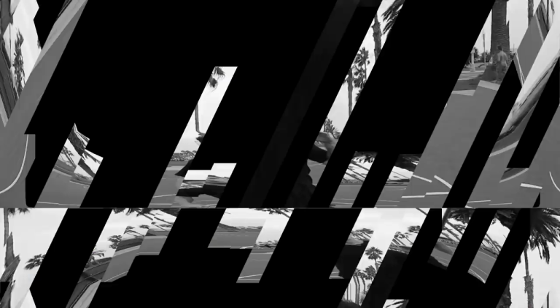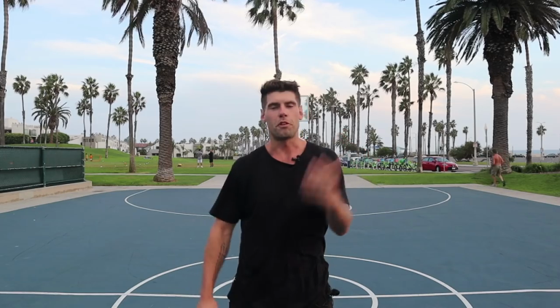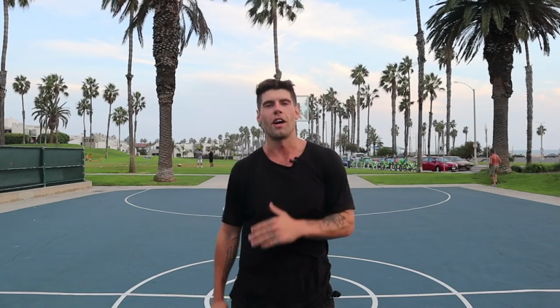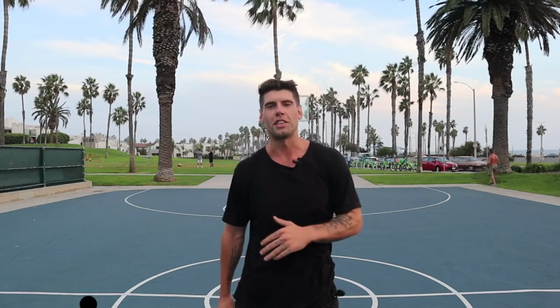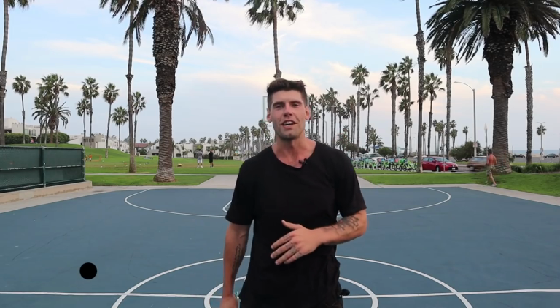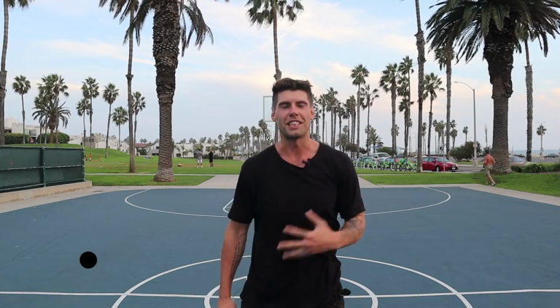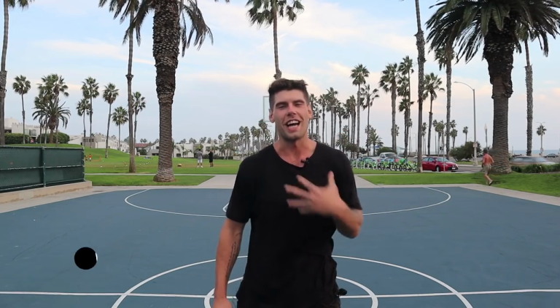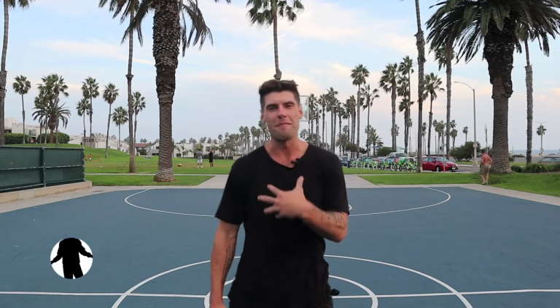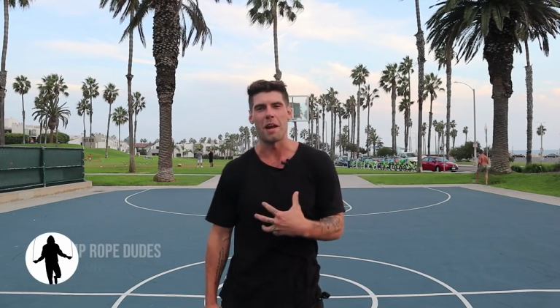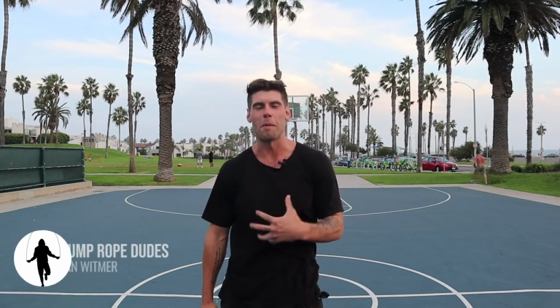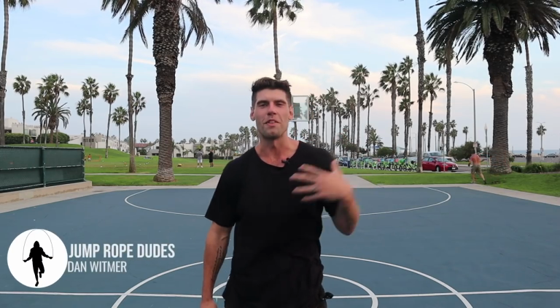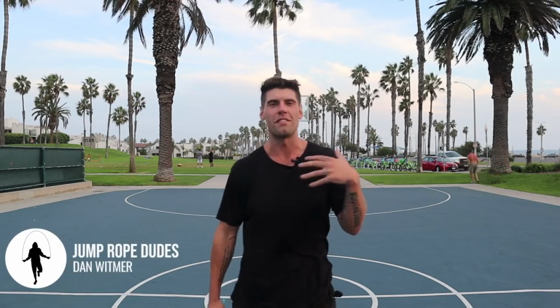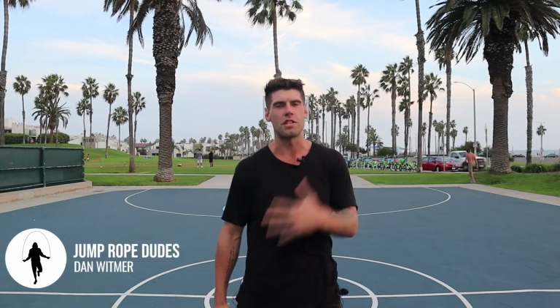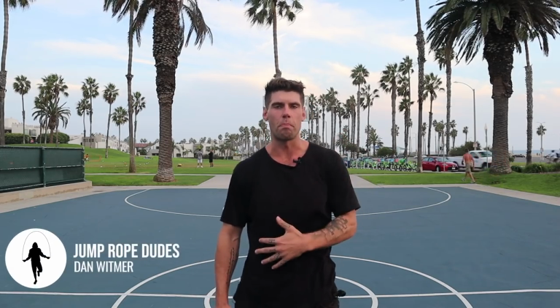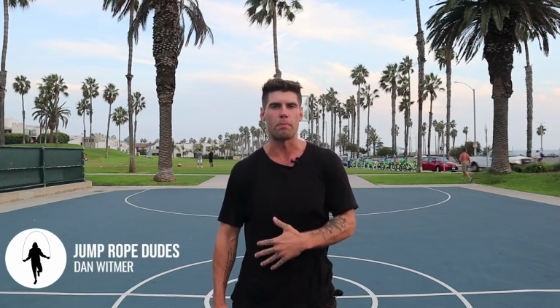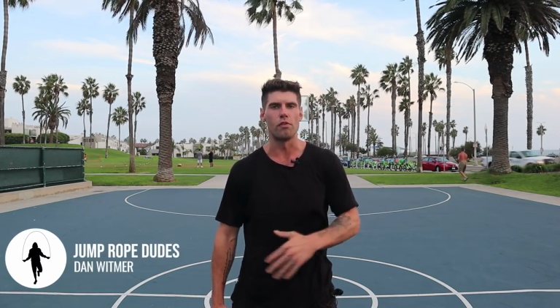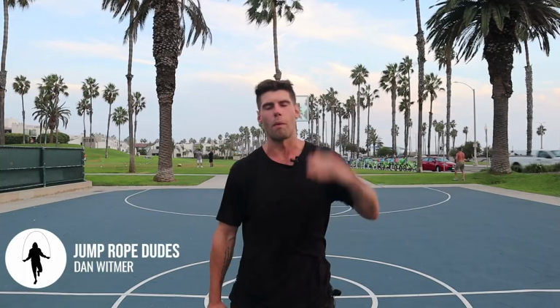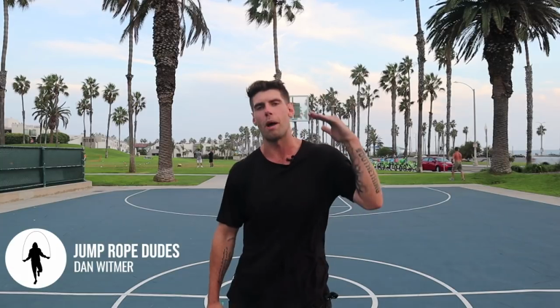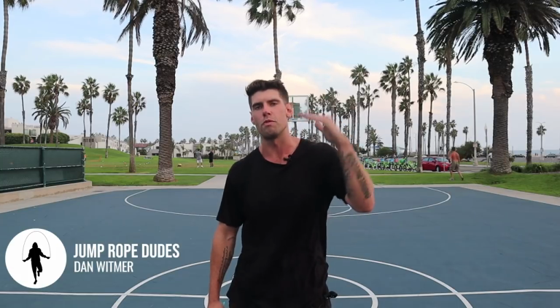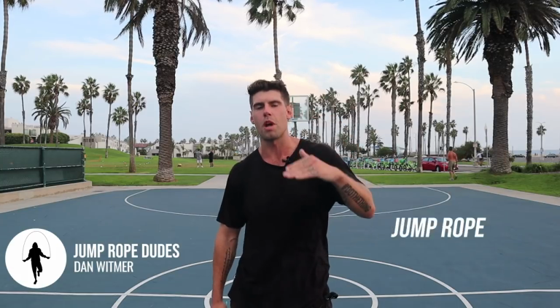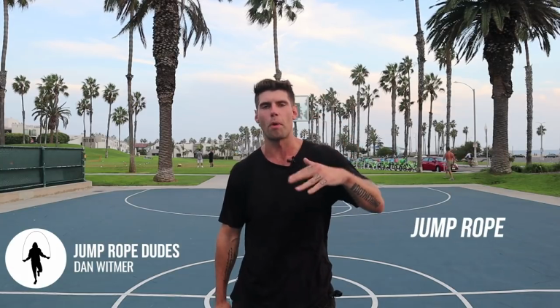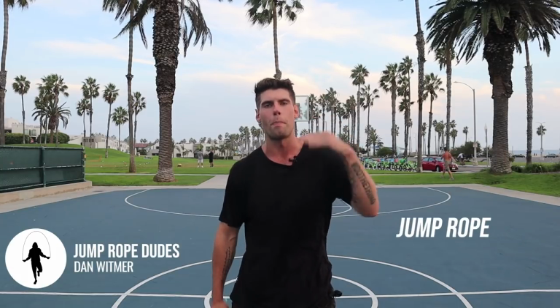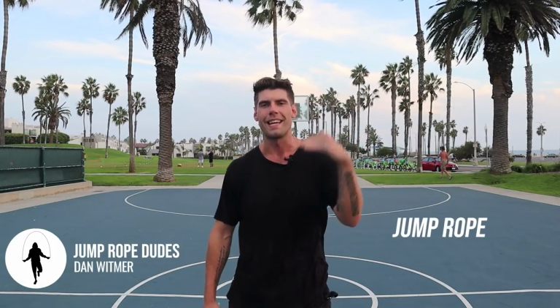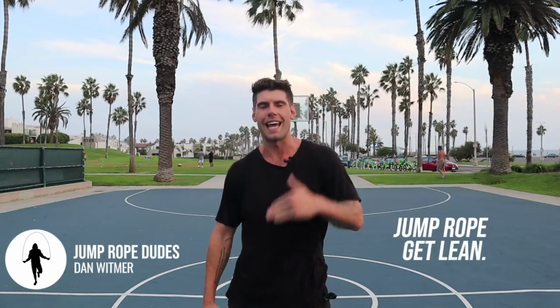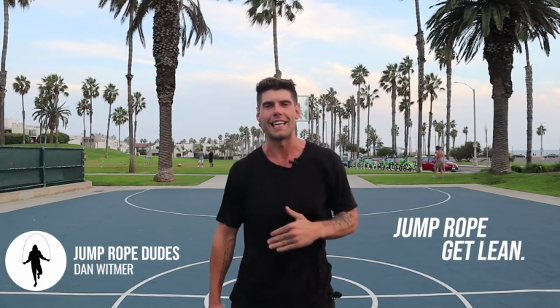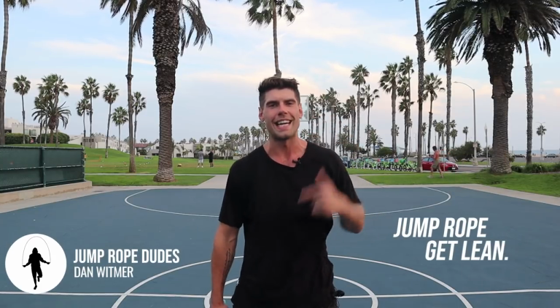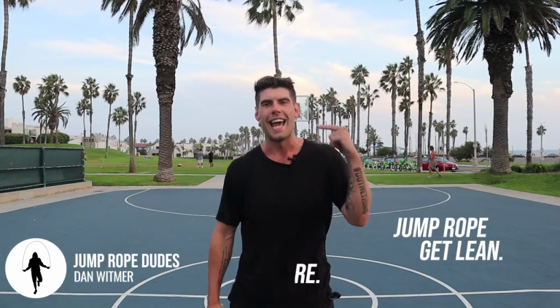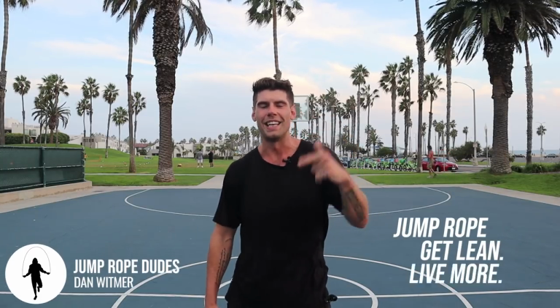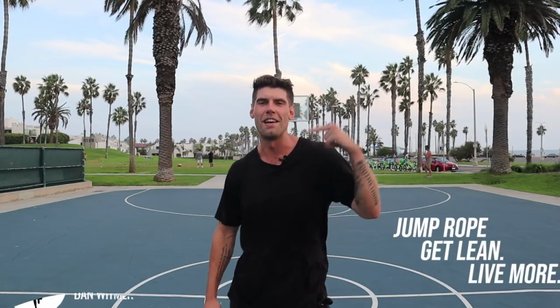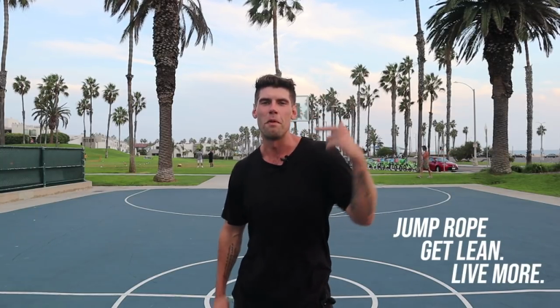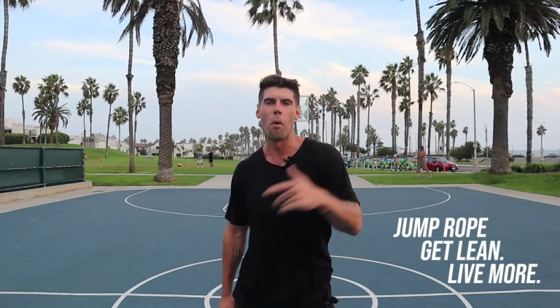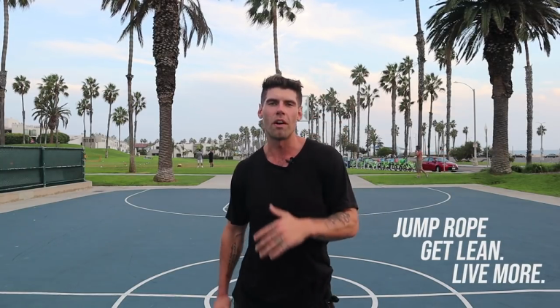What's going on, JRD Nation? I am Dan Whitmer. This is the Jump Rope Dudes, where we help you jump rope, get lean, and live more.